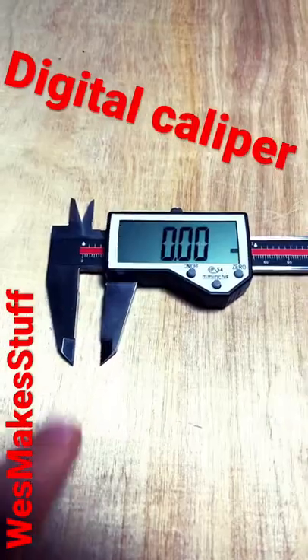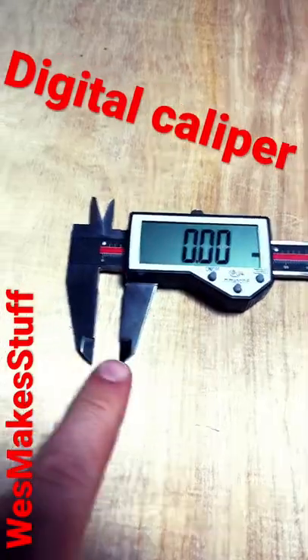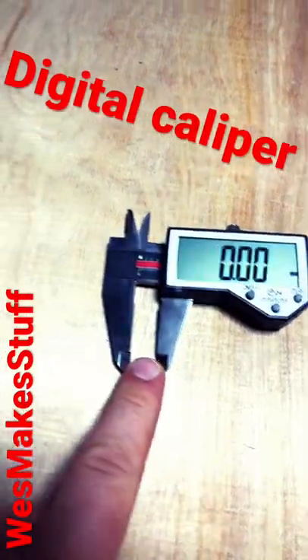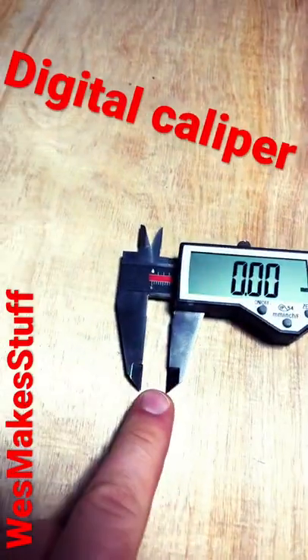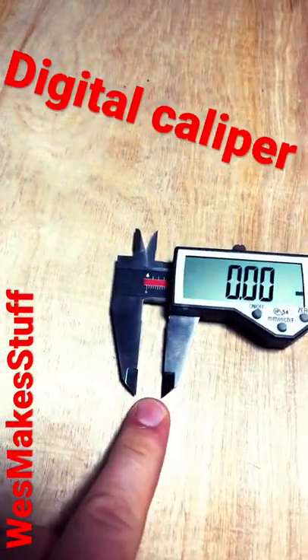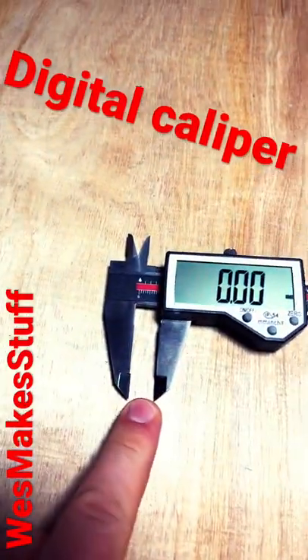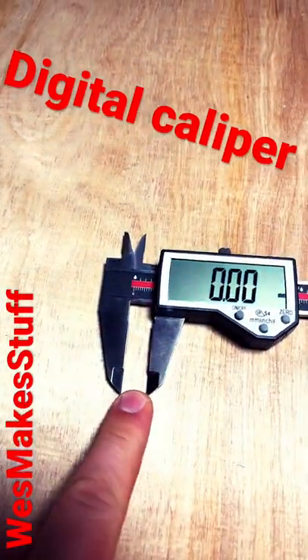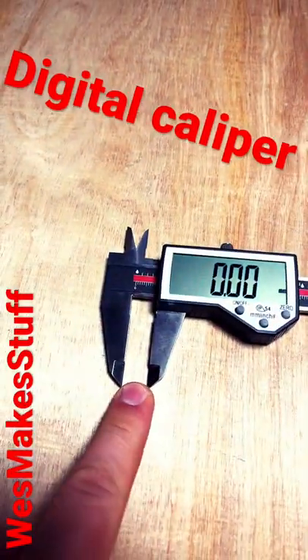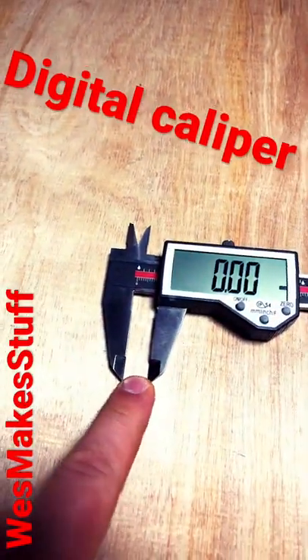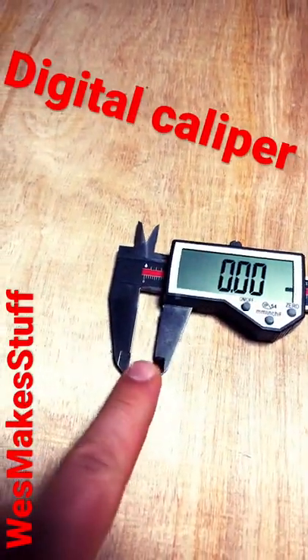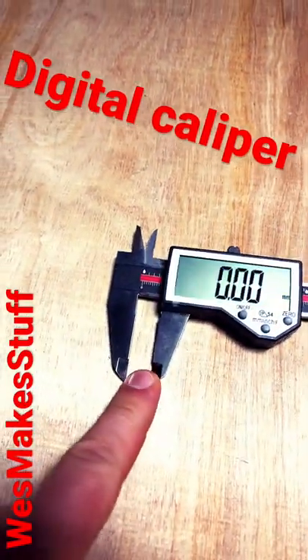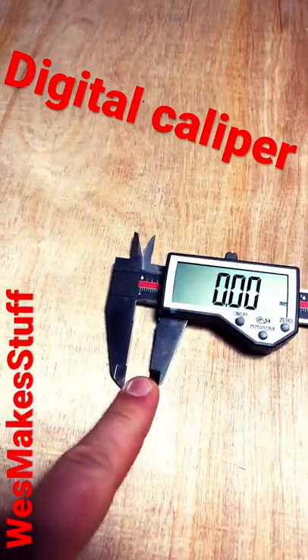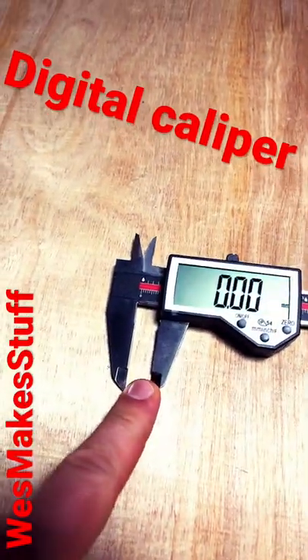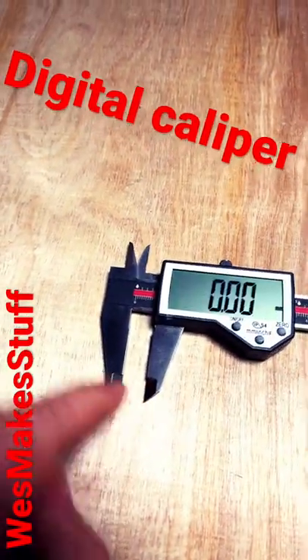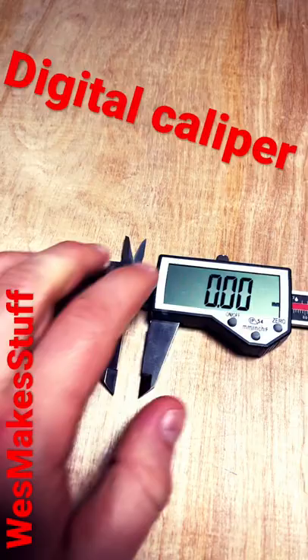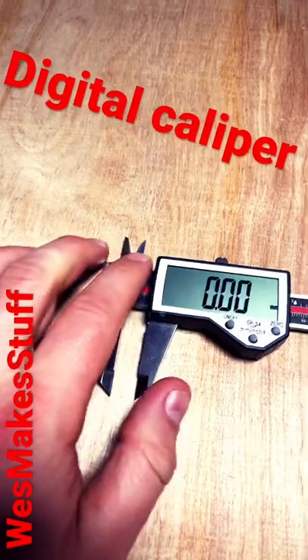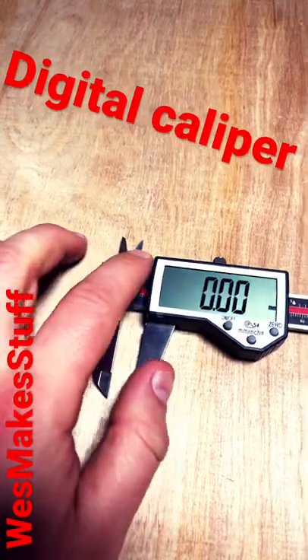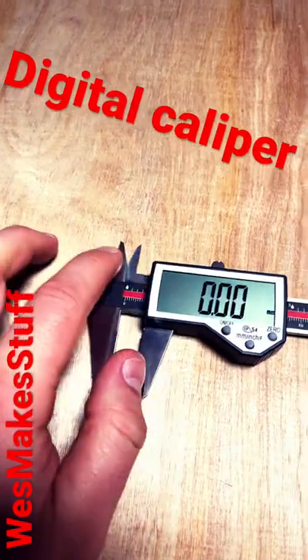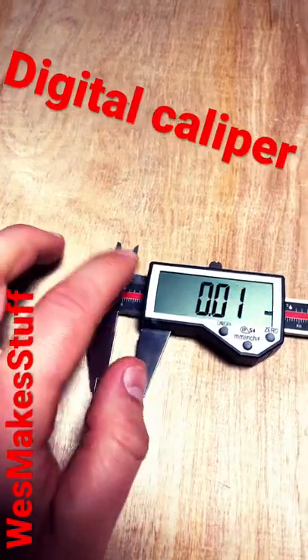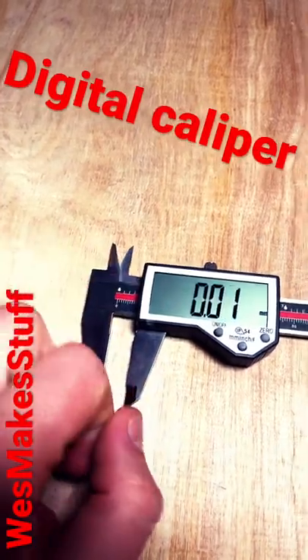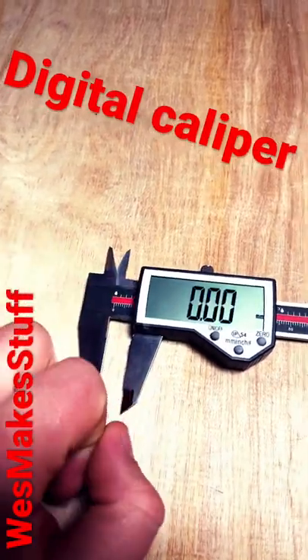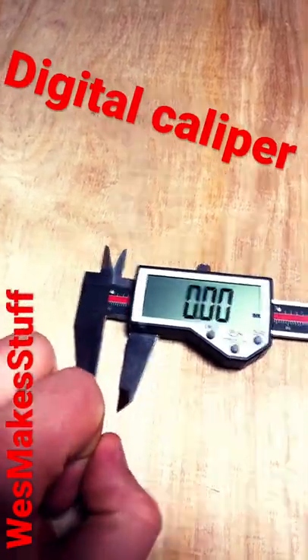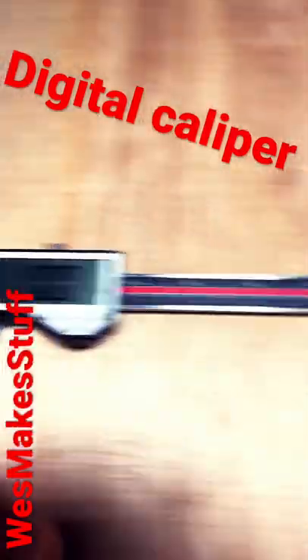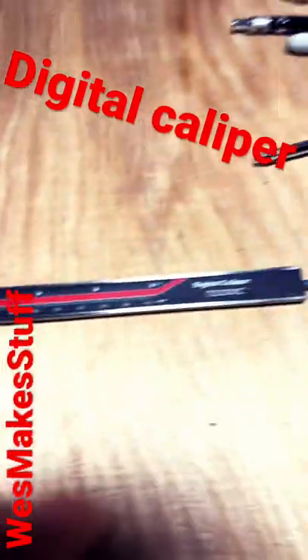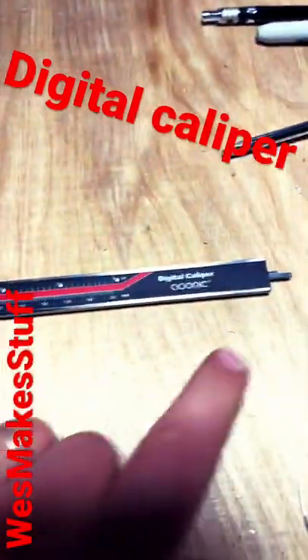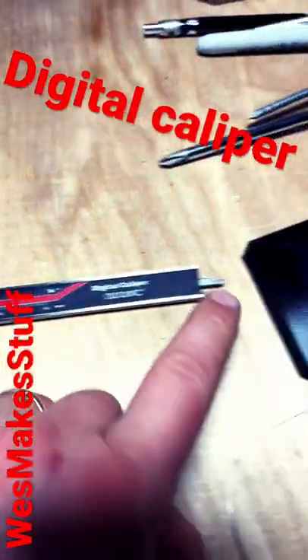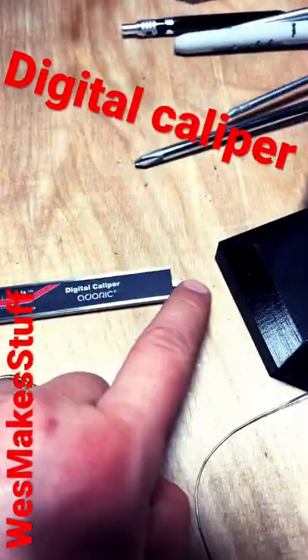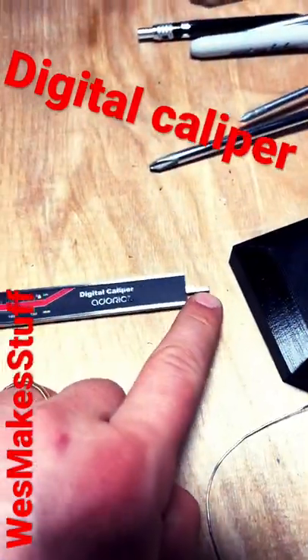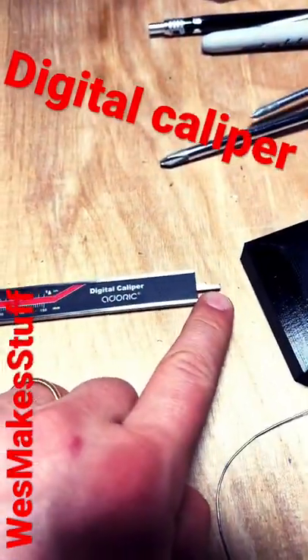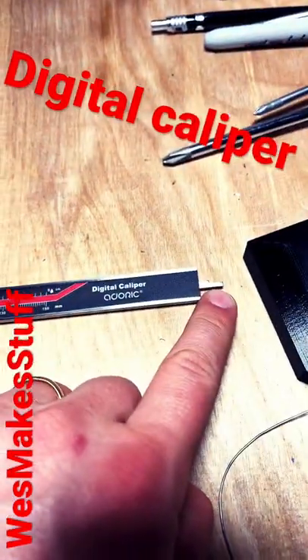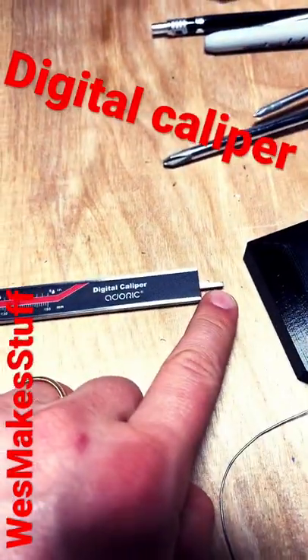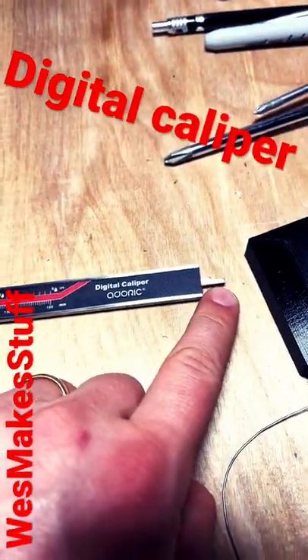You also have jaws that pinch things on the inside, jaws that pinch things on the outside, and a depth gauge on the back side.